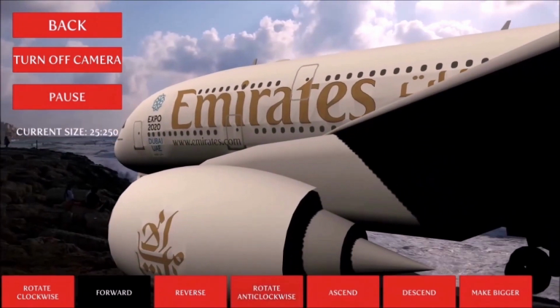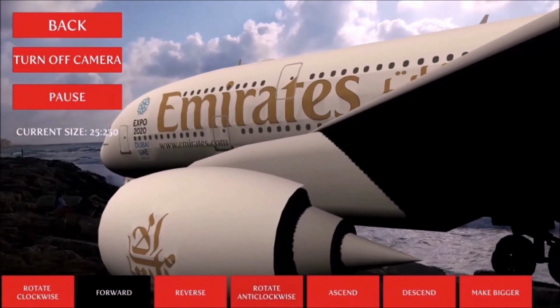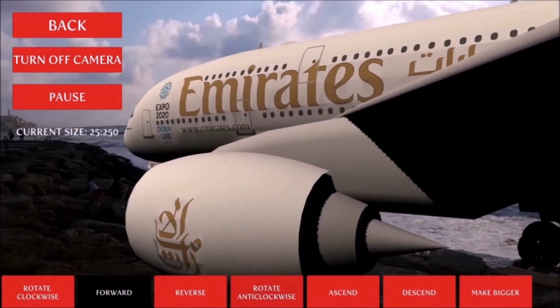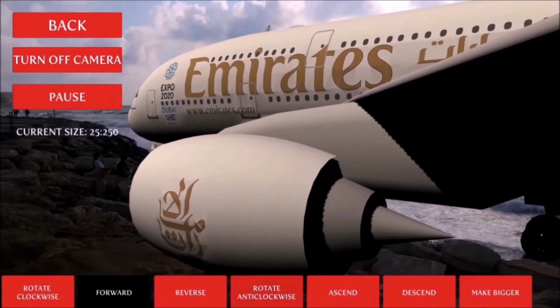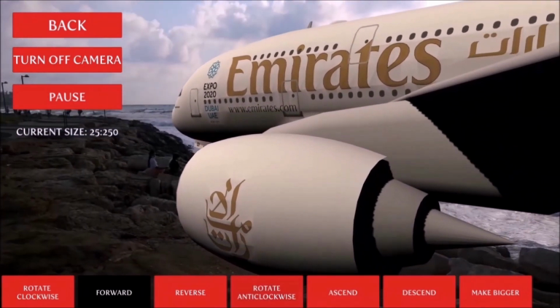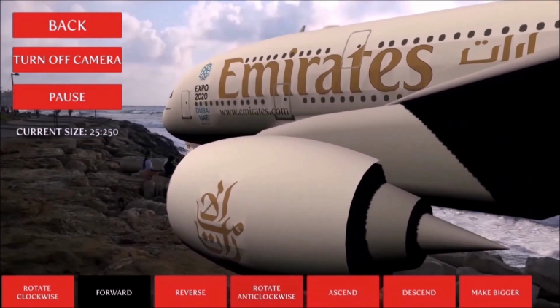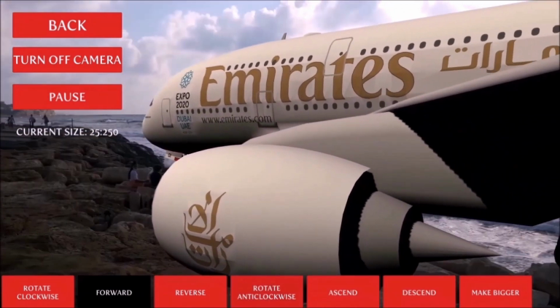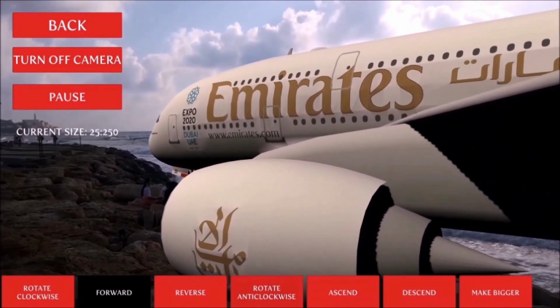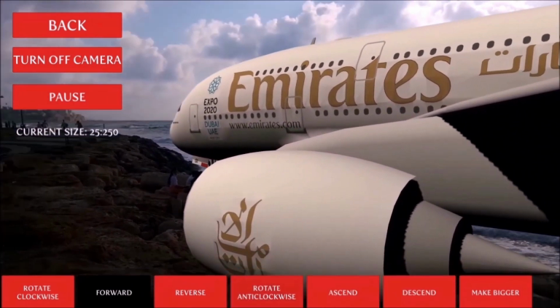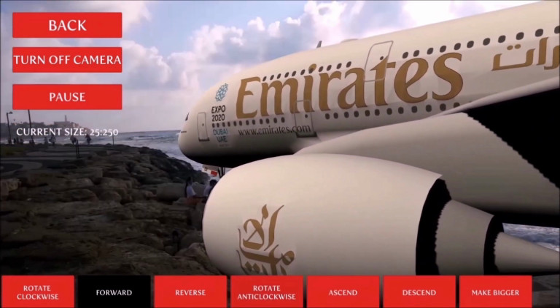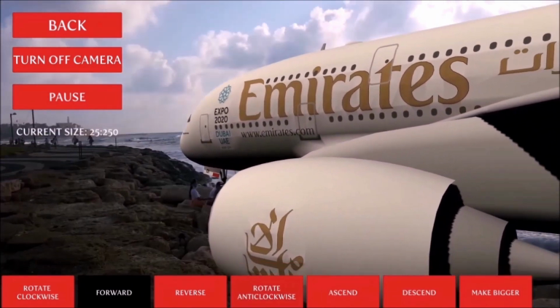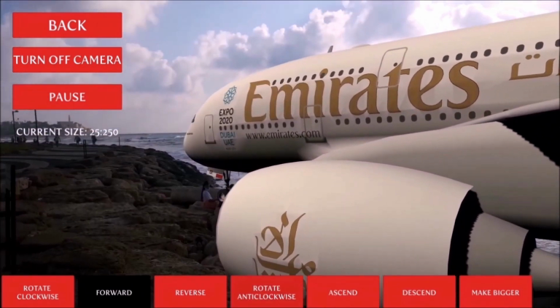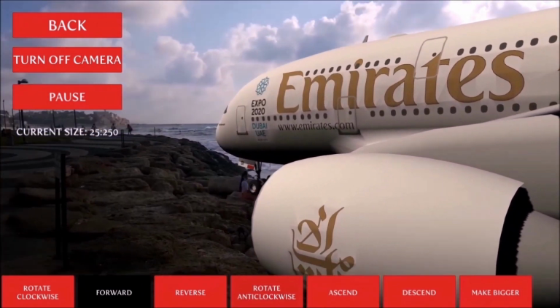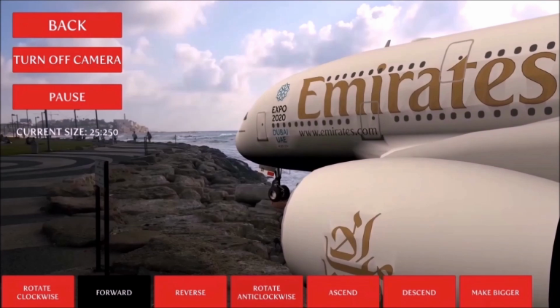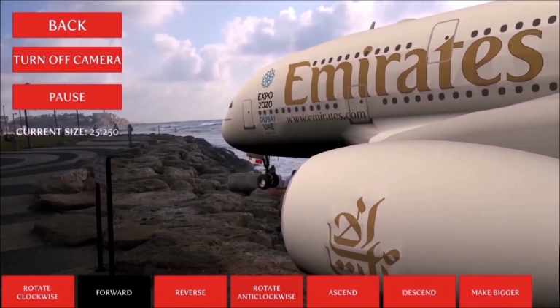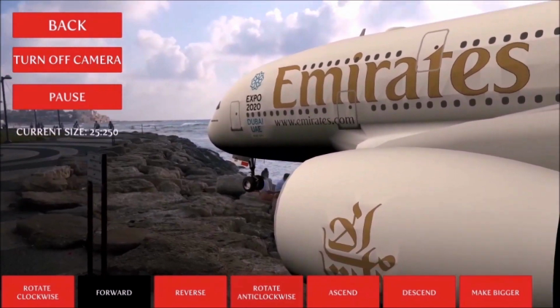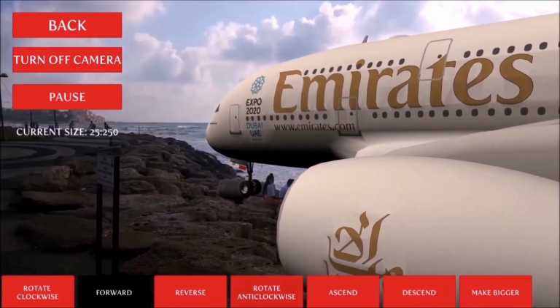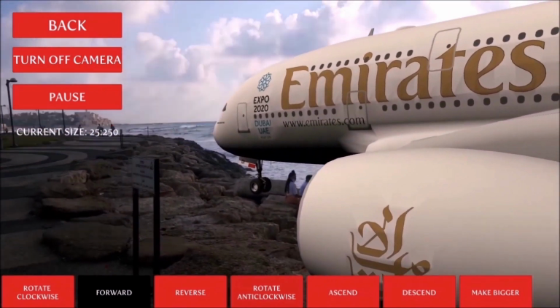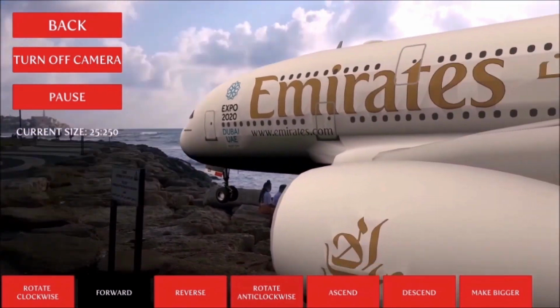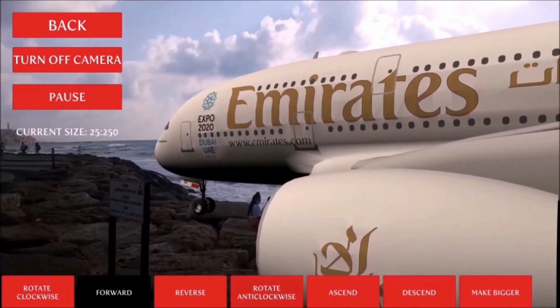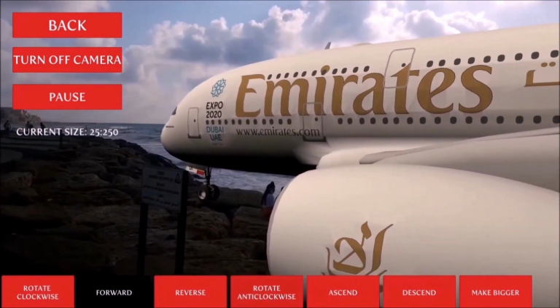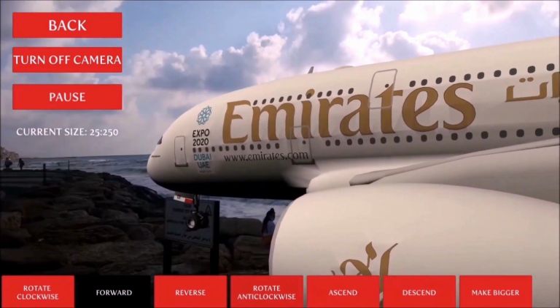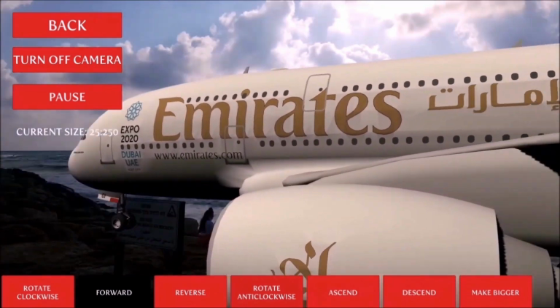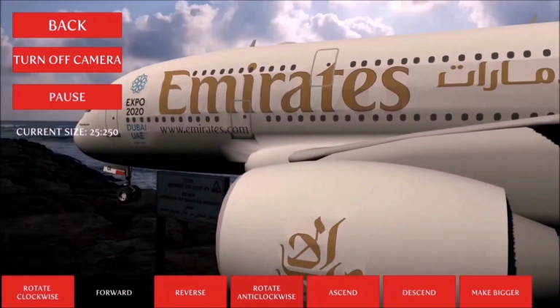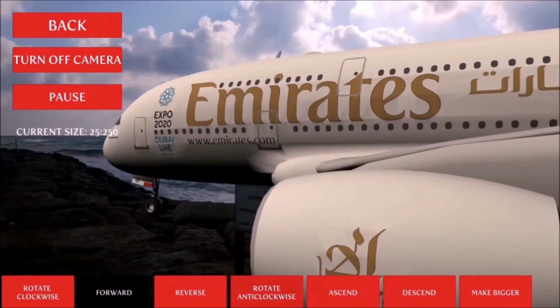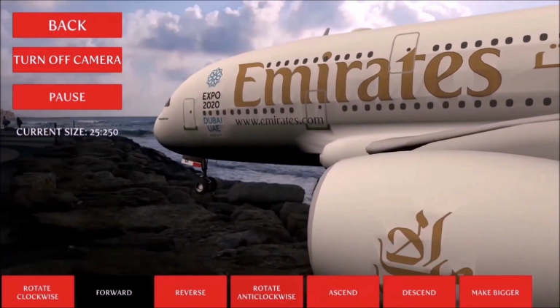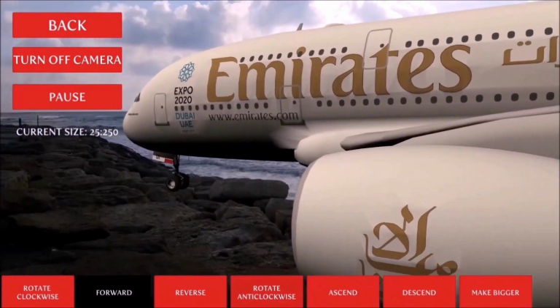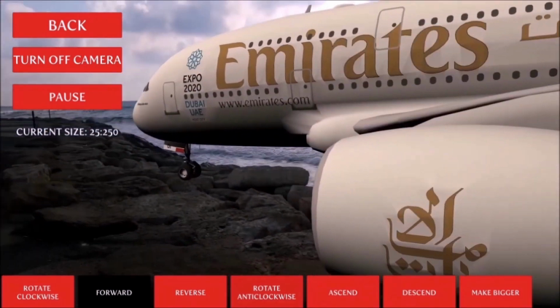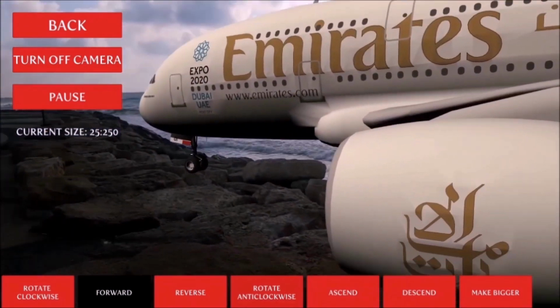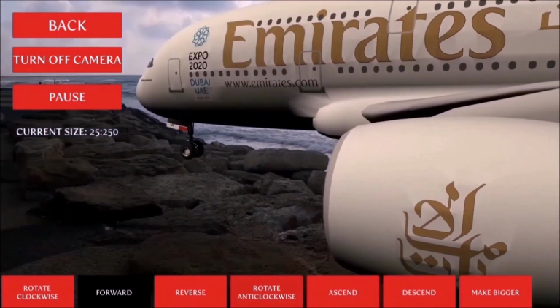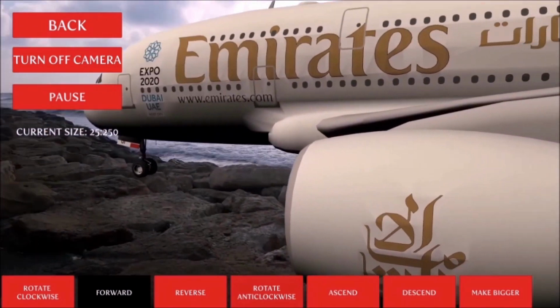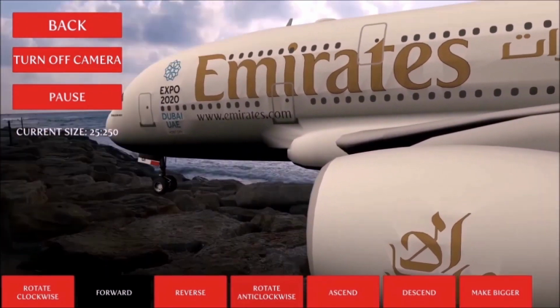Haha, I must look like a tourist with that camera pointed all over the place. We'll see you next time. Bye.